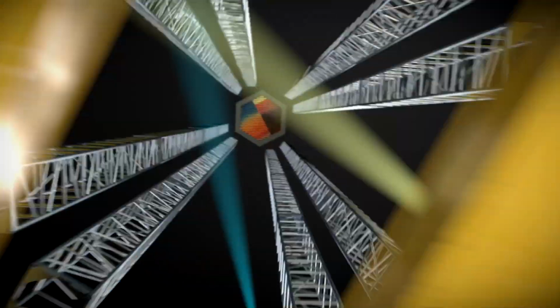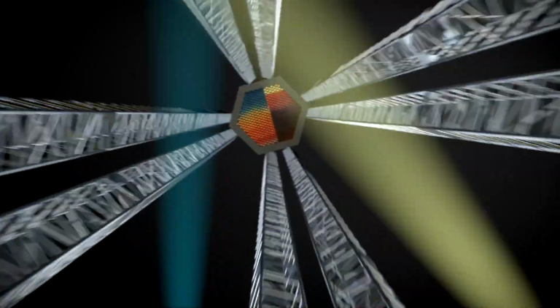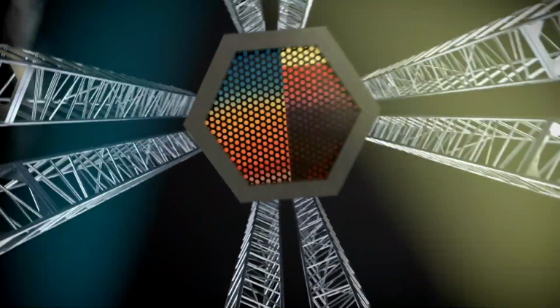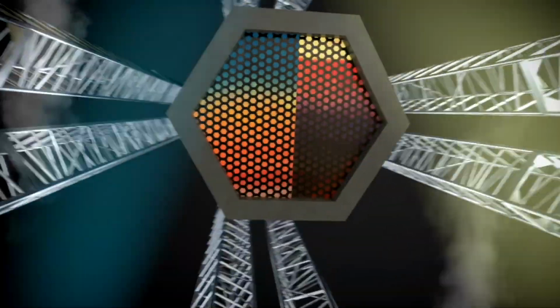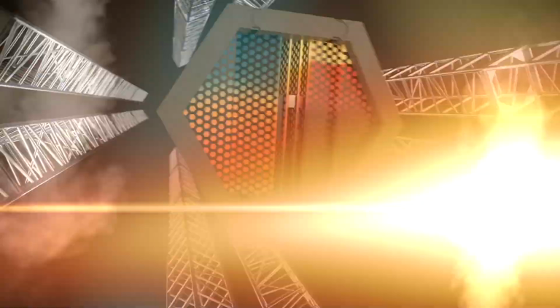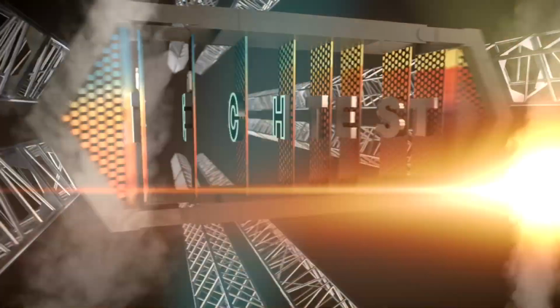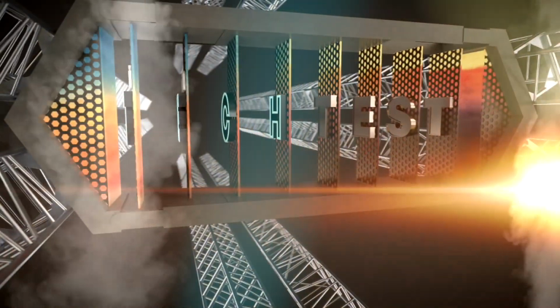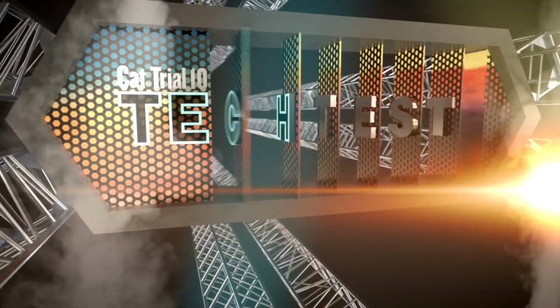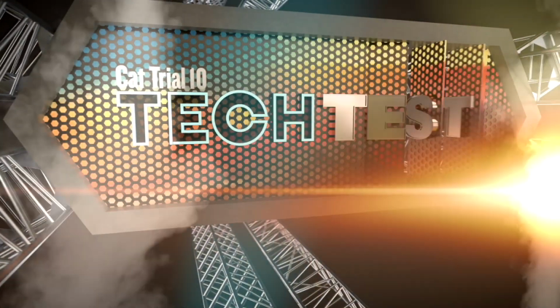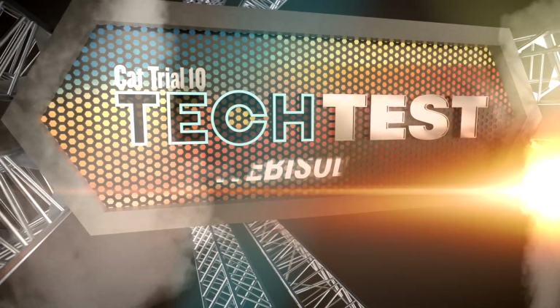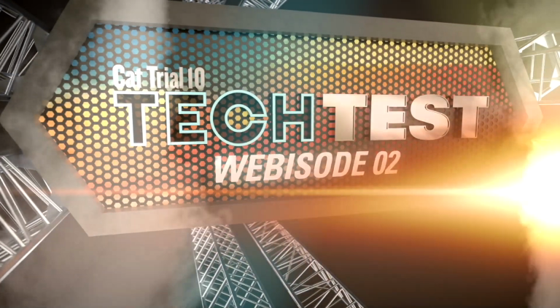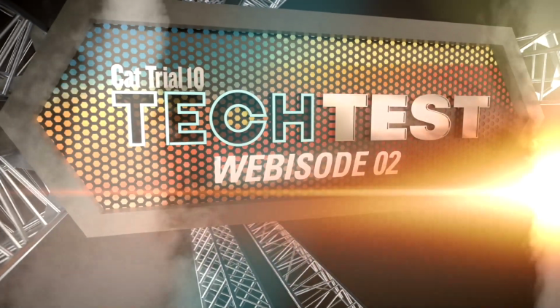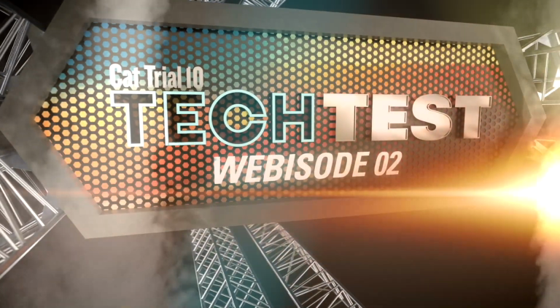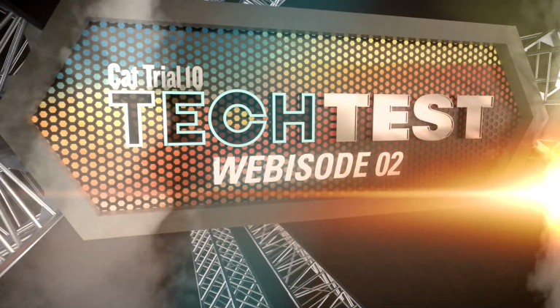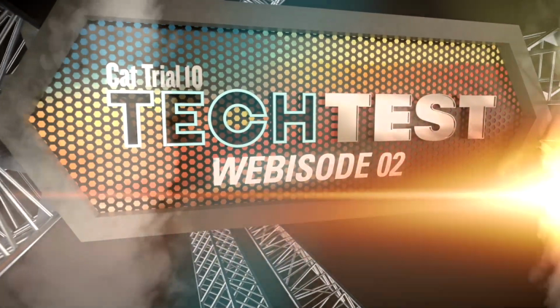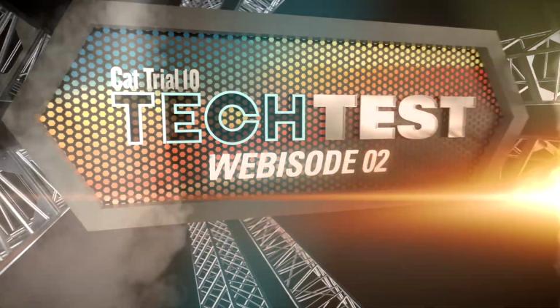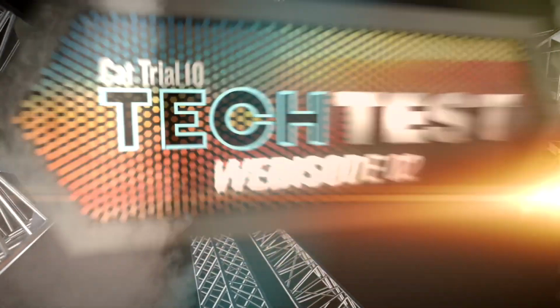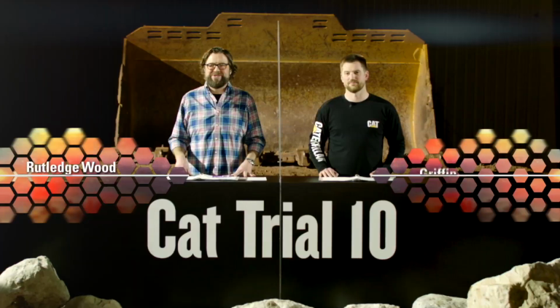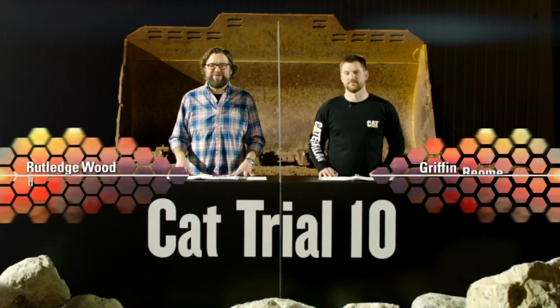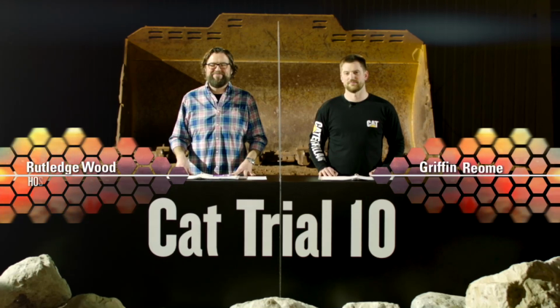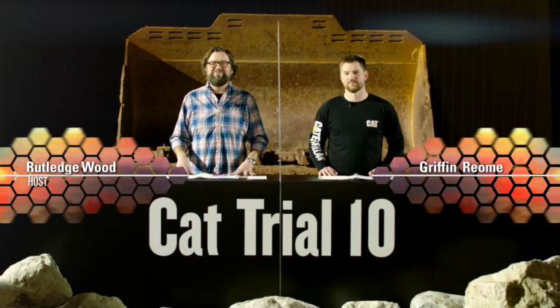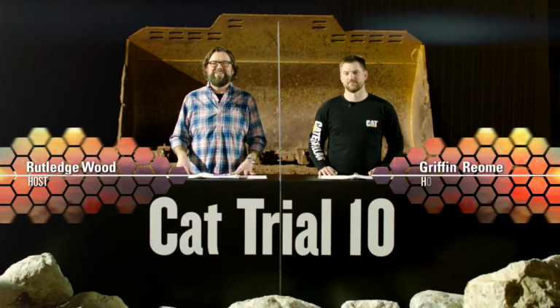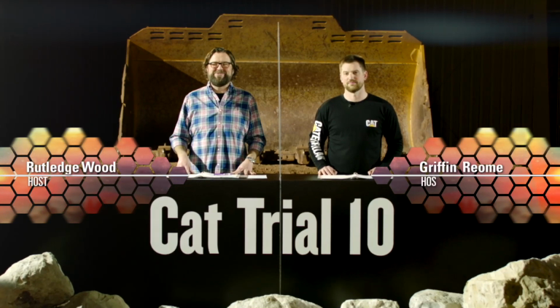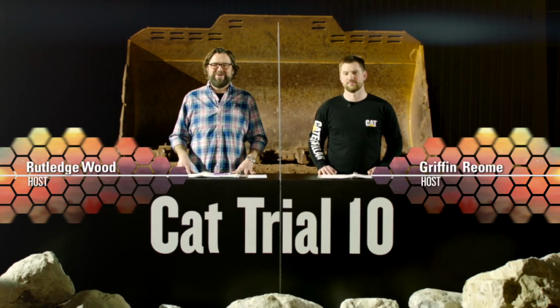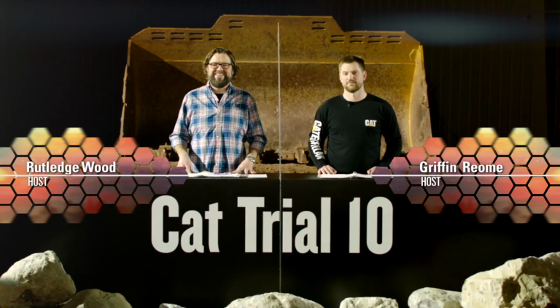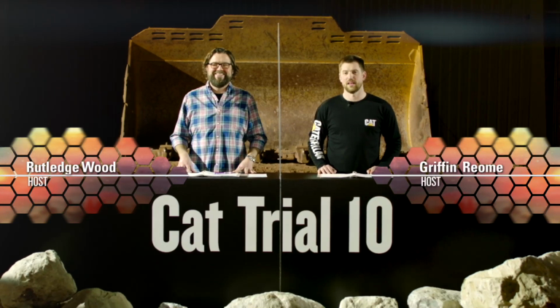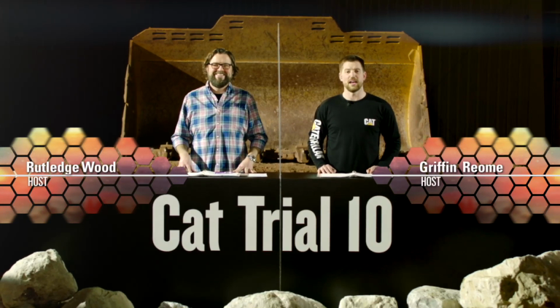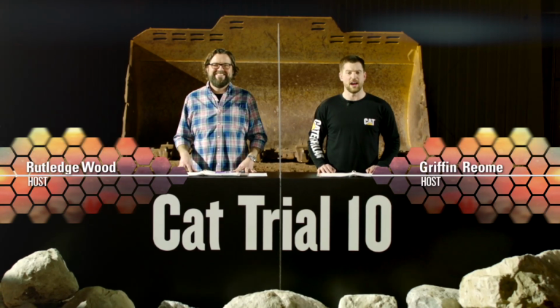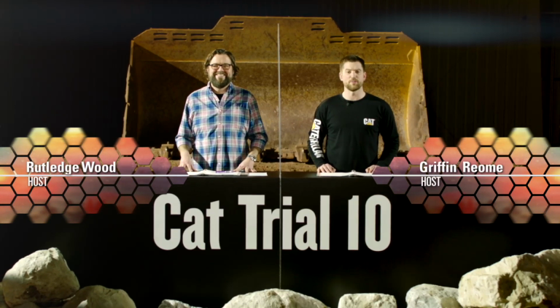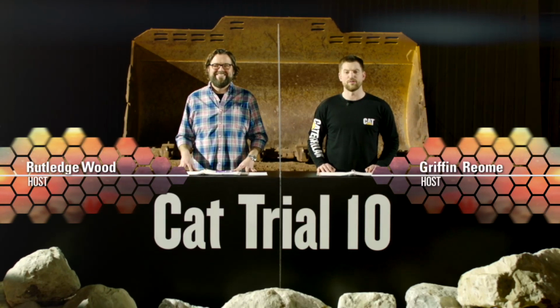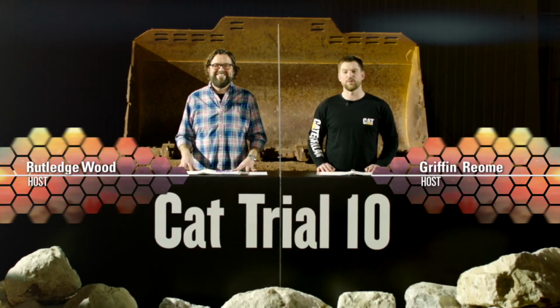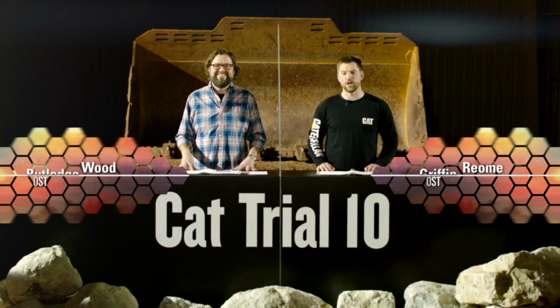Welcome to CAT Trial 10 Tech Test, Episode 2. I'm Rutledge Wood. And I'm Griffin Riel.